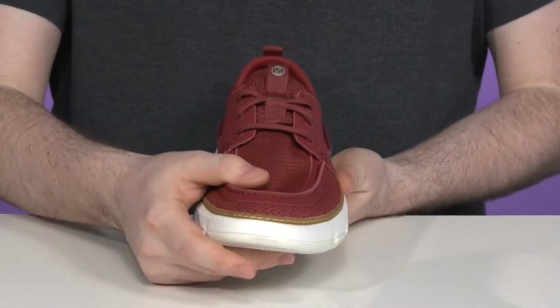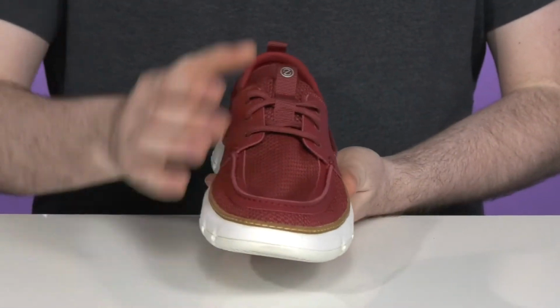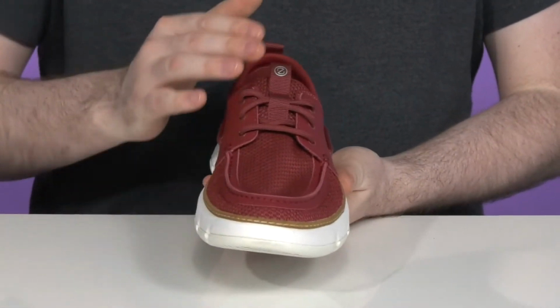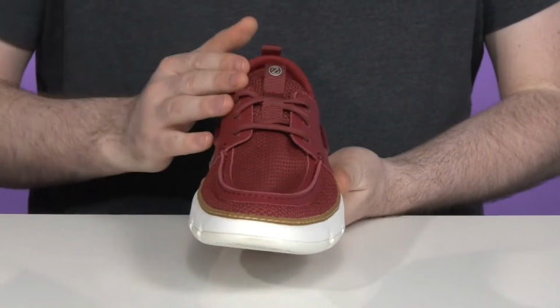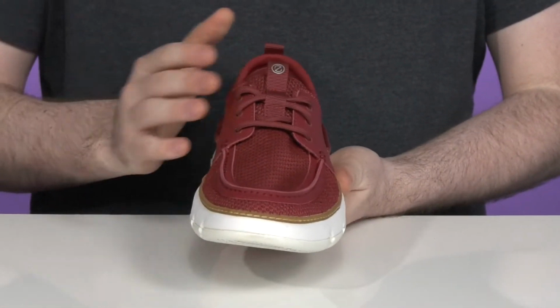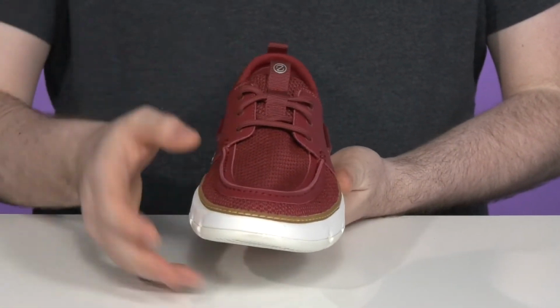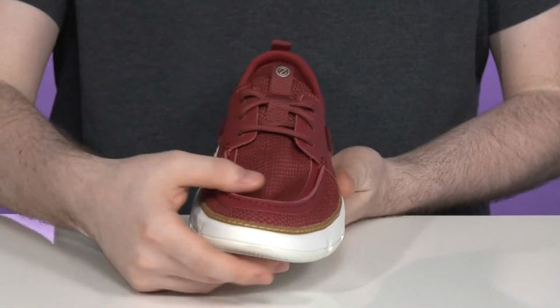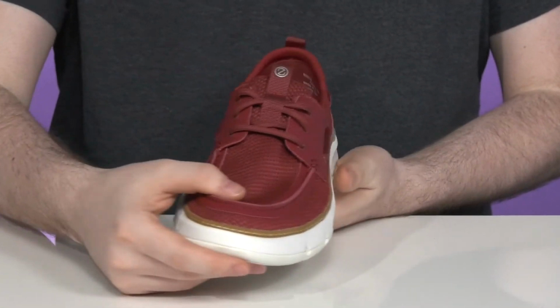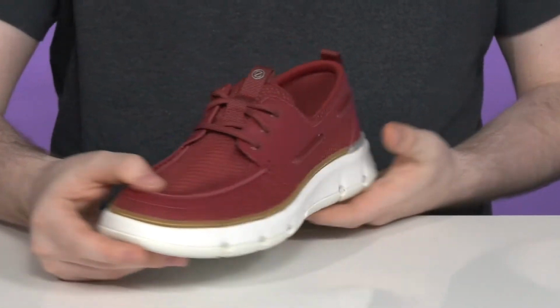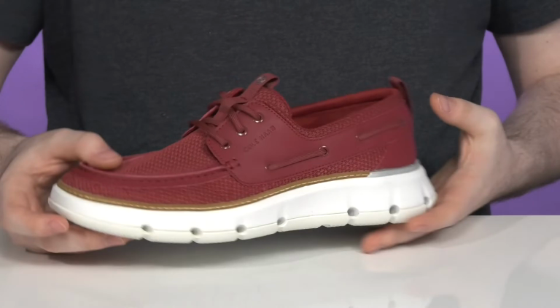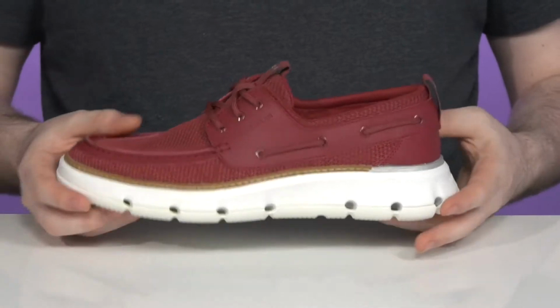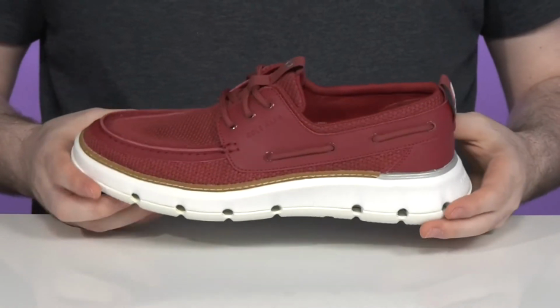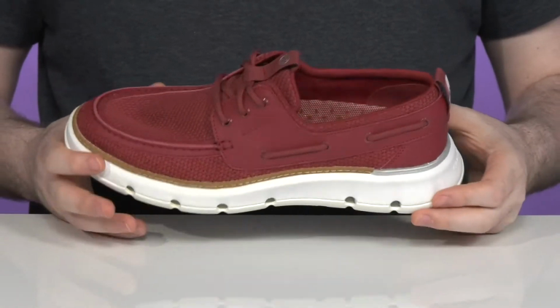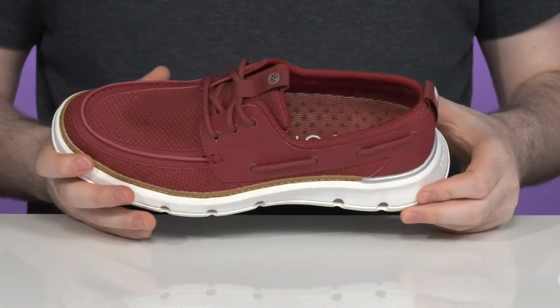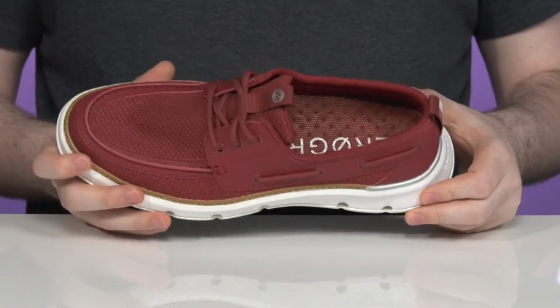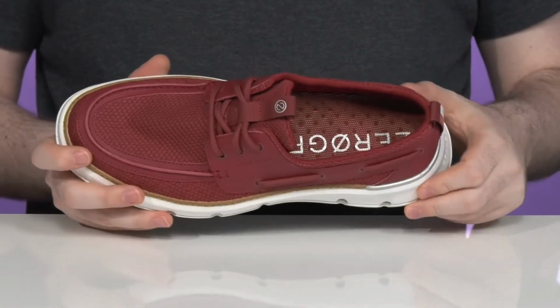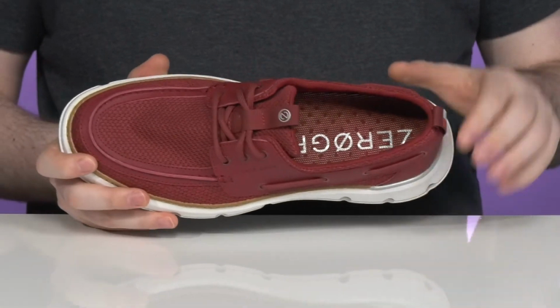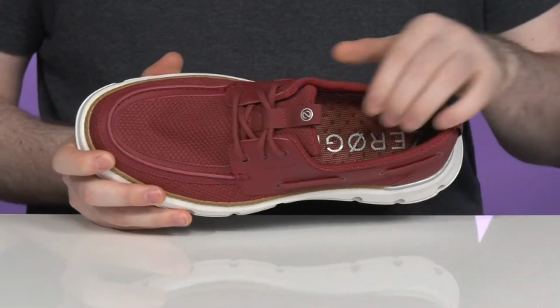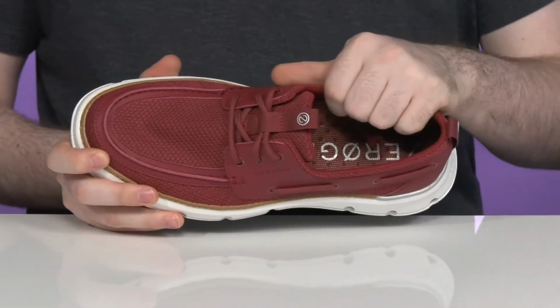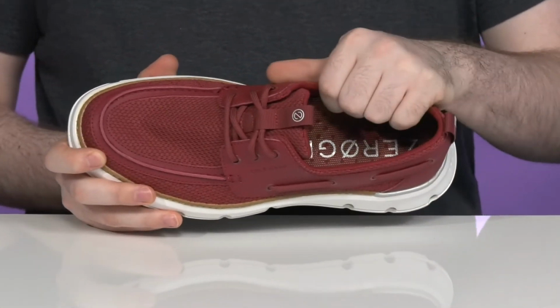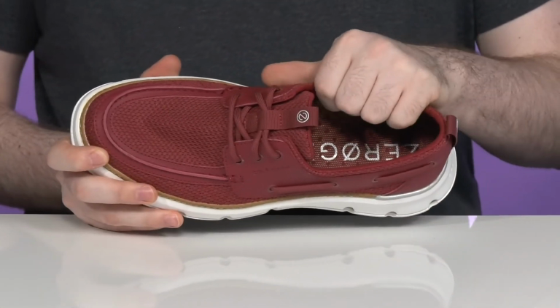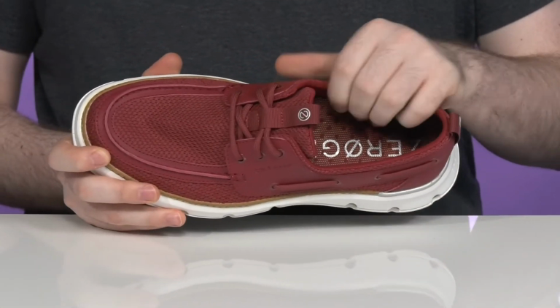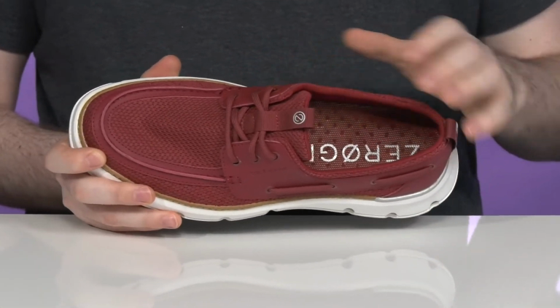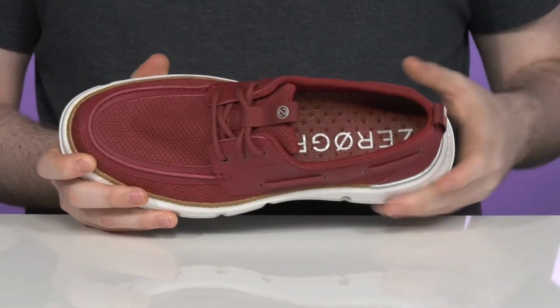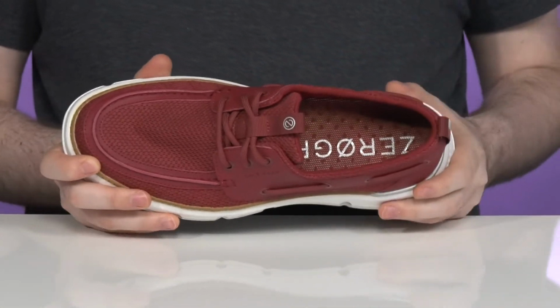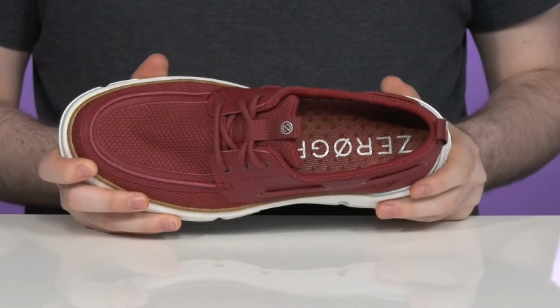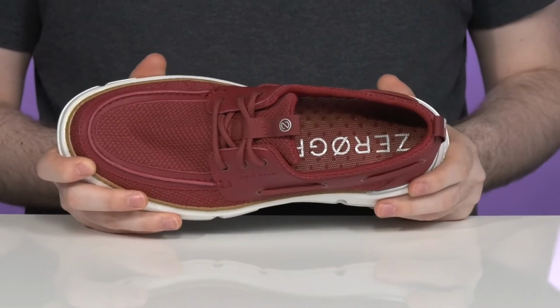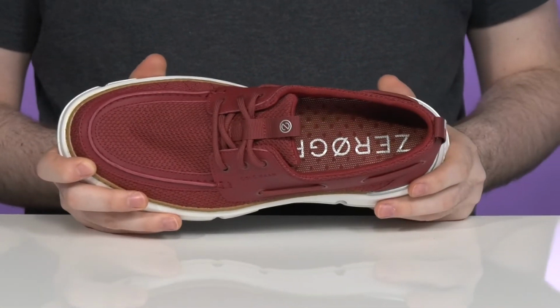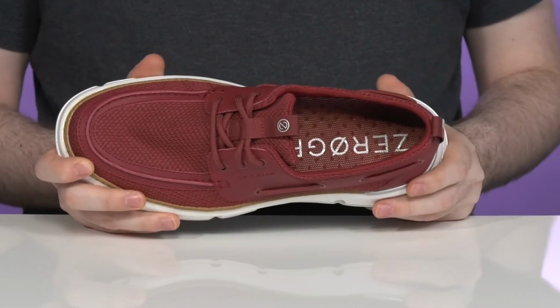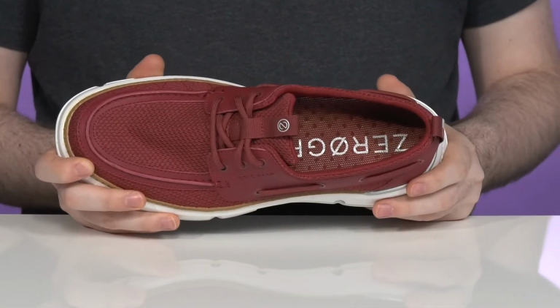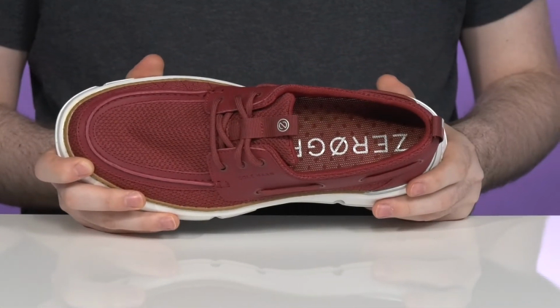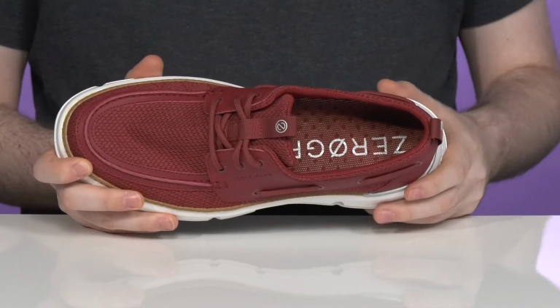There's a 360-degree lace-up to keep it very secure, with extra padding on the inside to keep it feeling great.